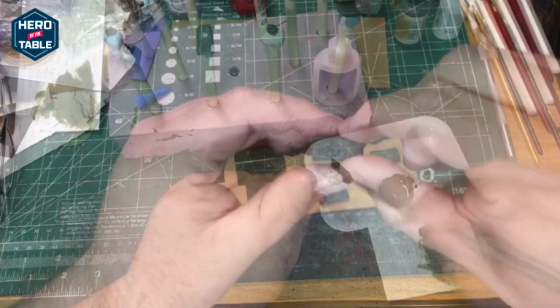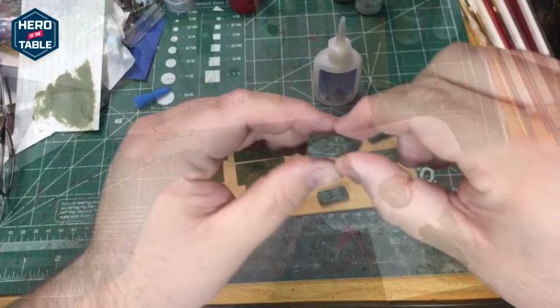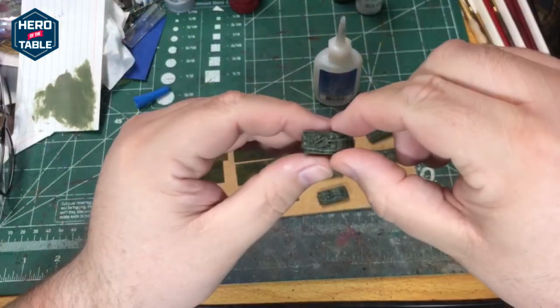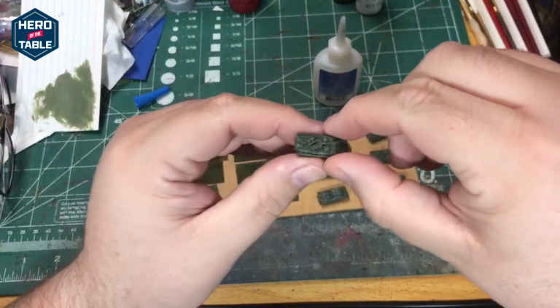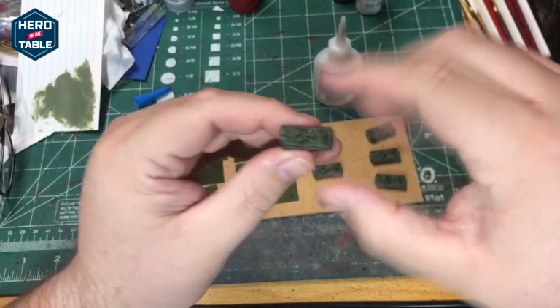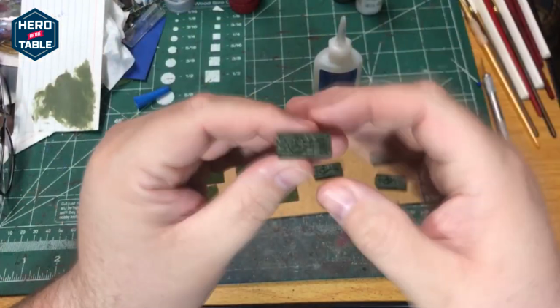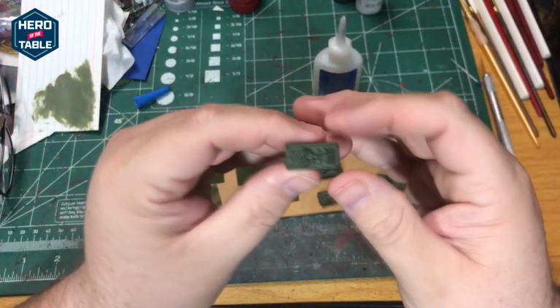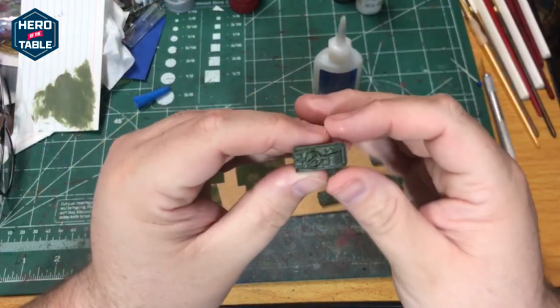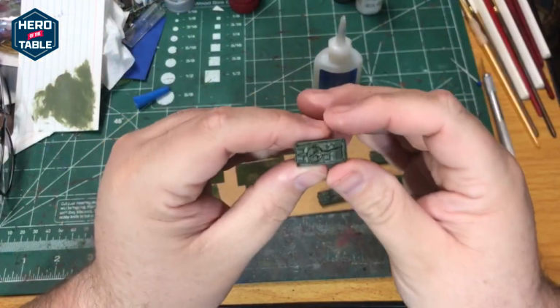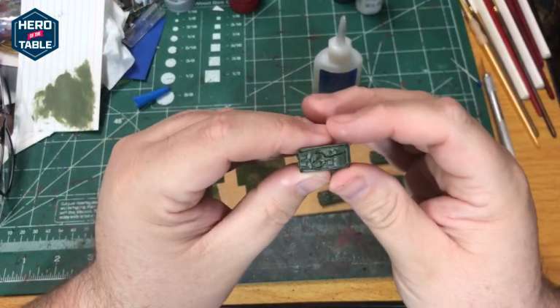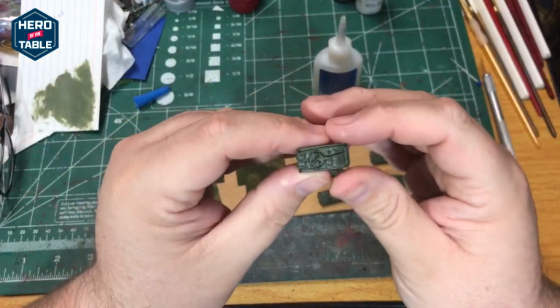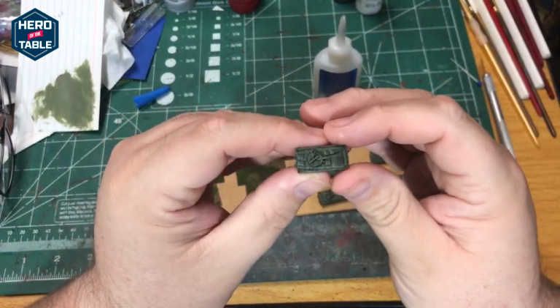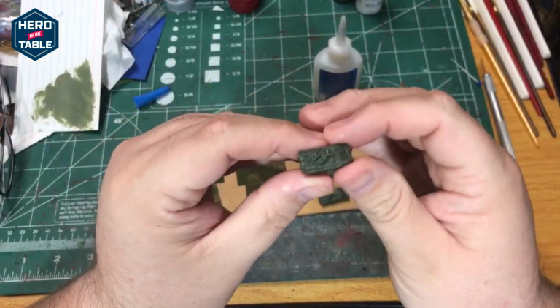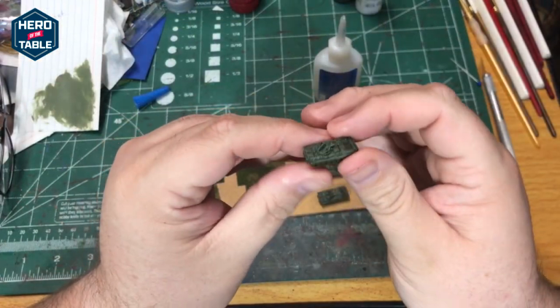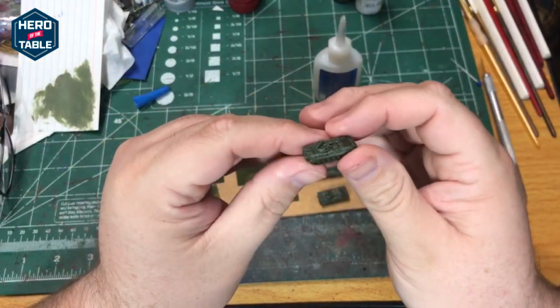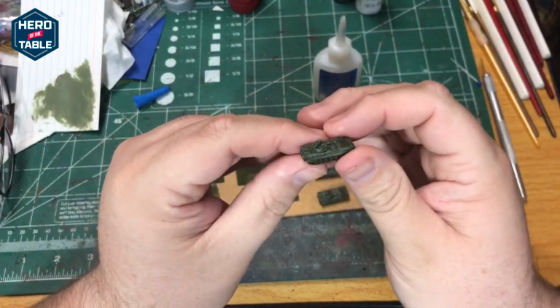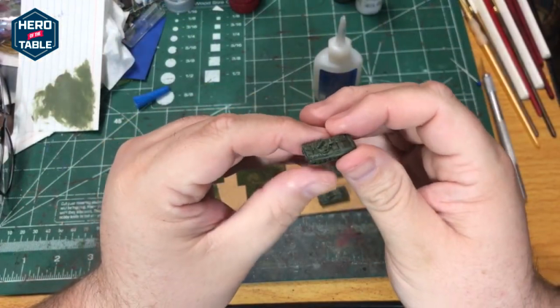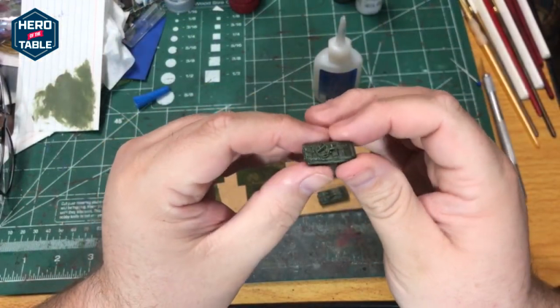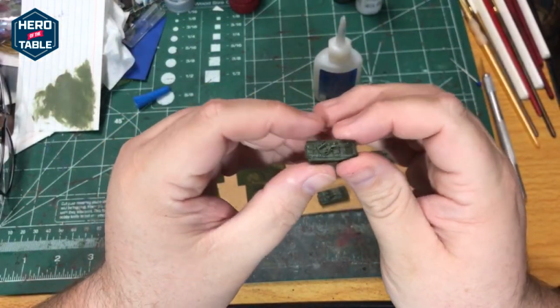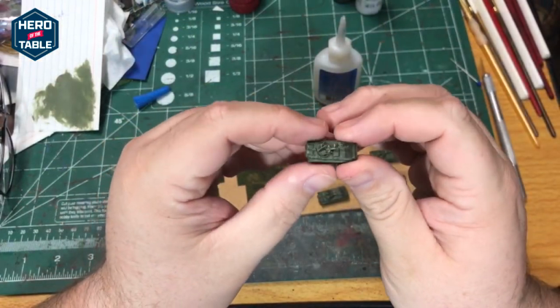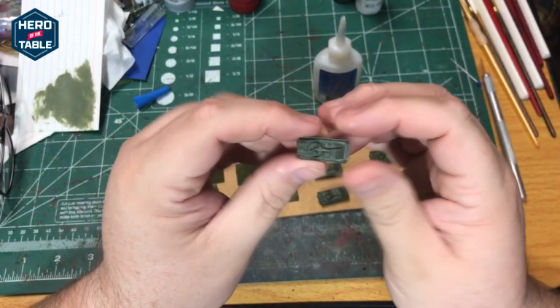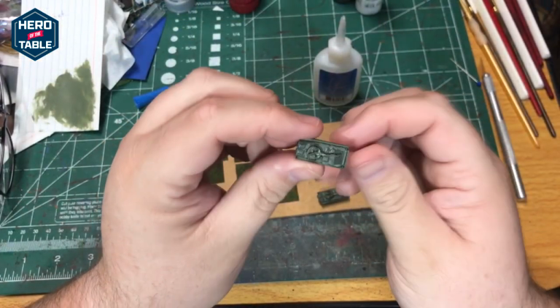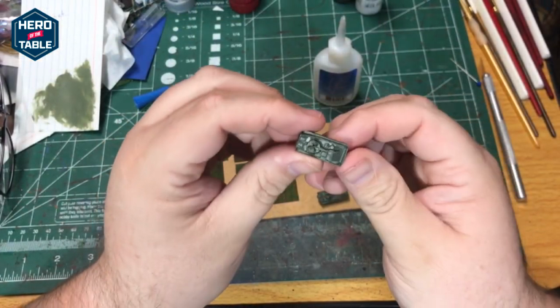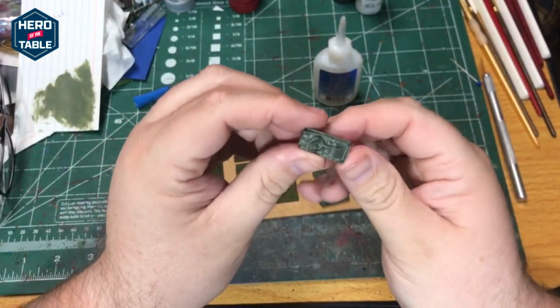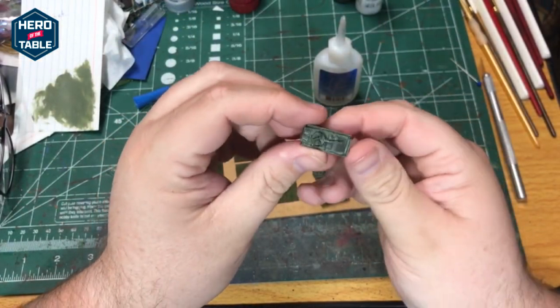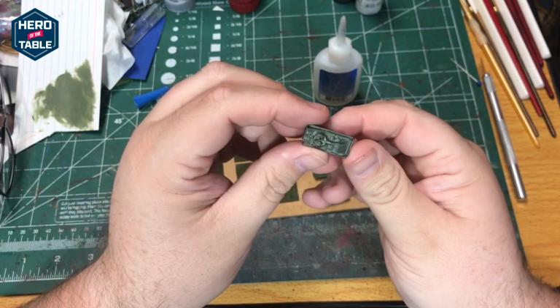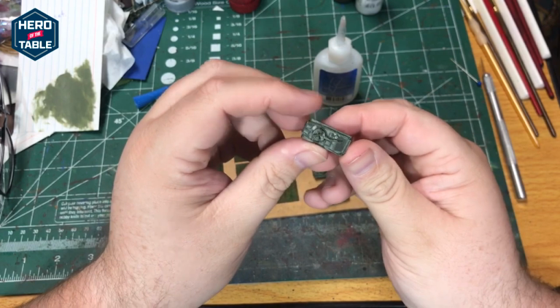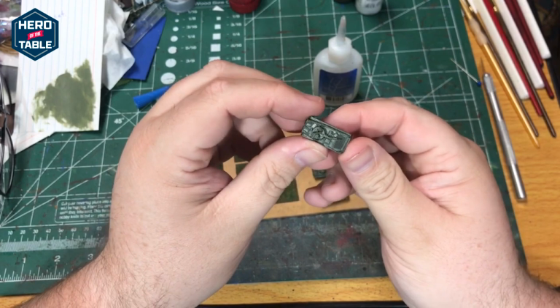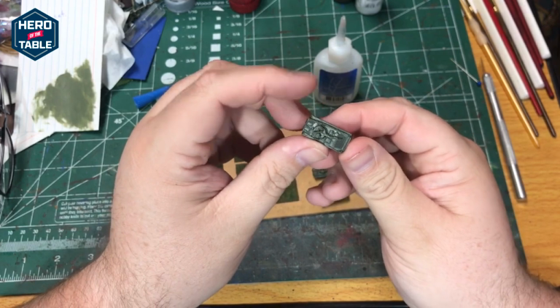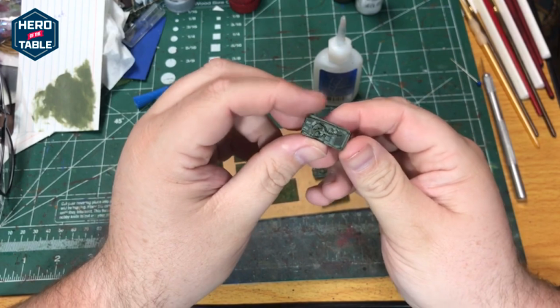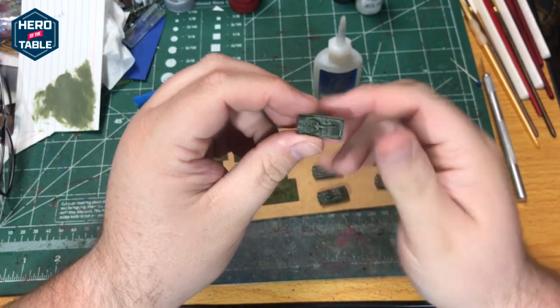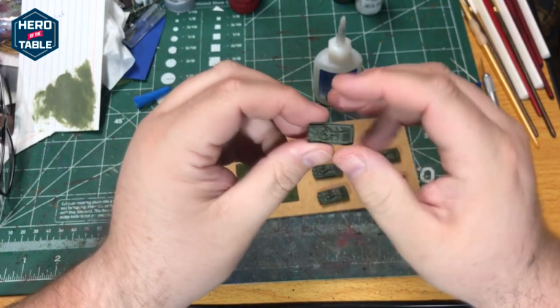I finished painting these. I like how they look. It's a very simple paint job but it'll look nice on the table.